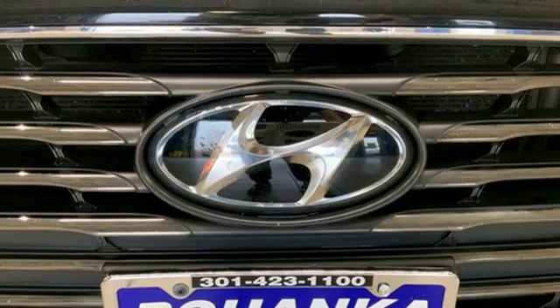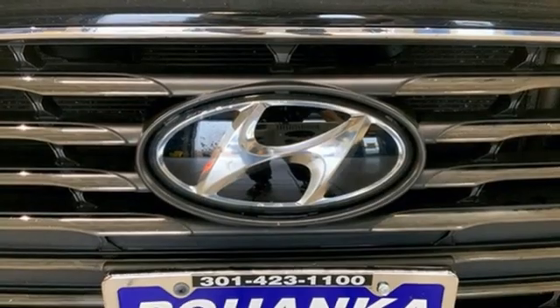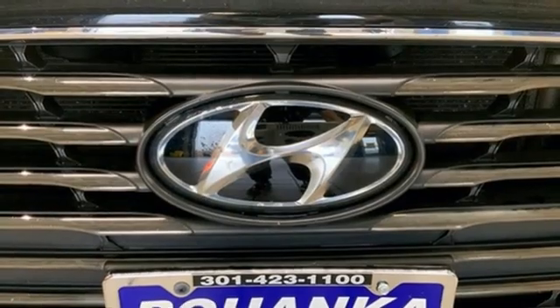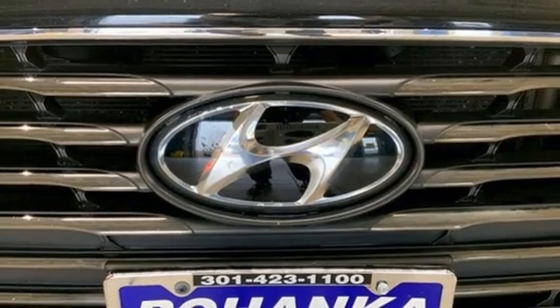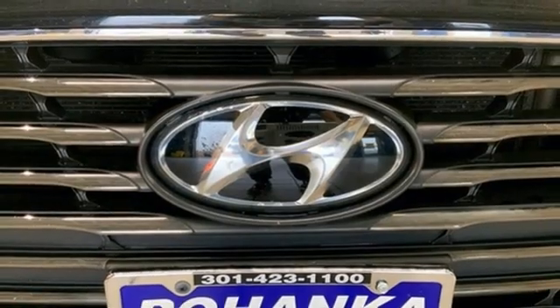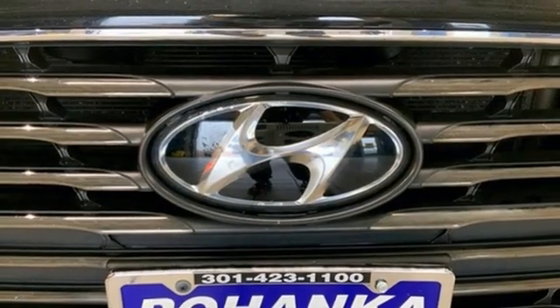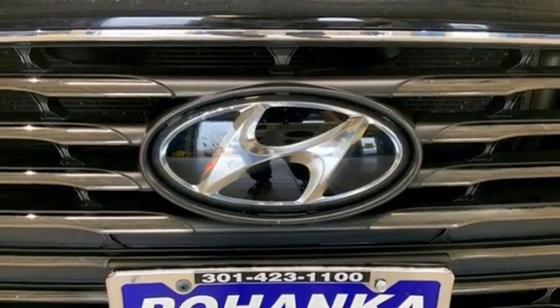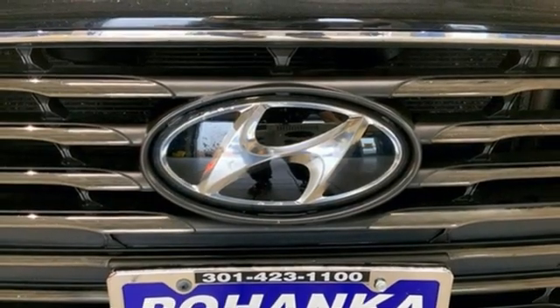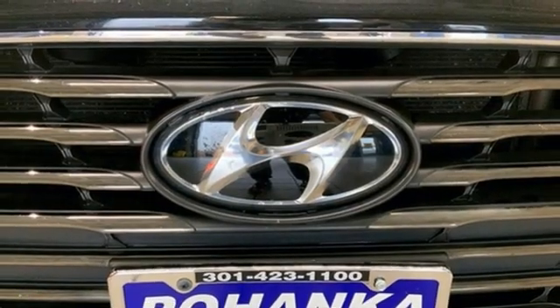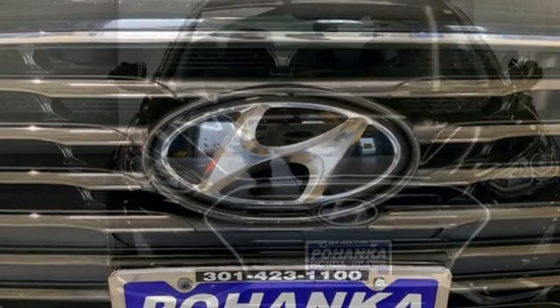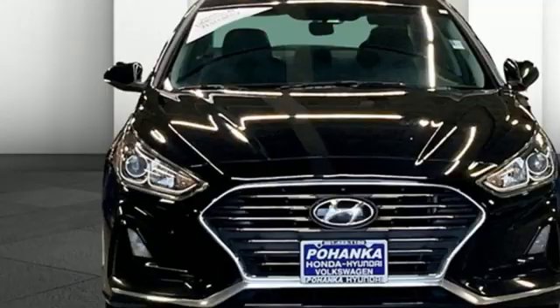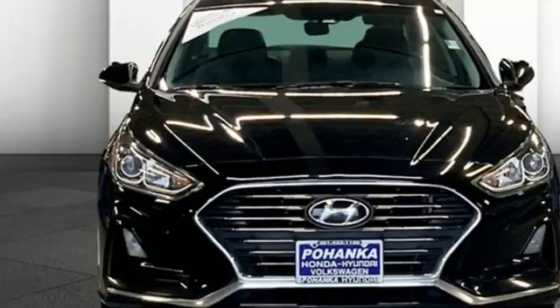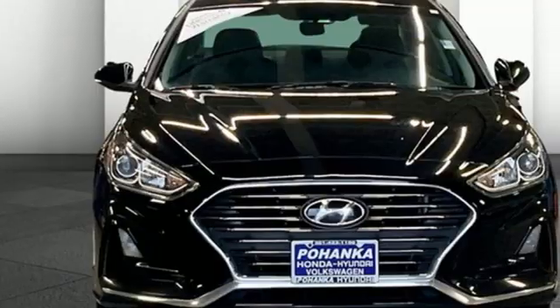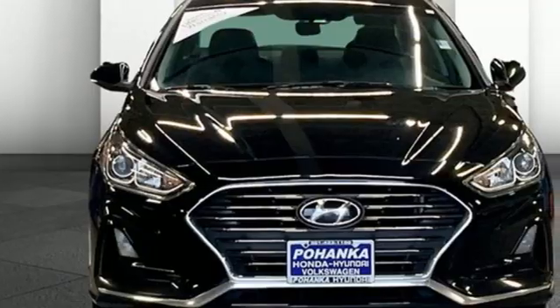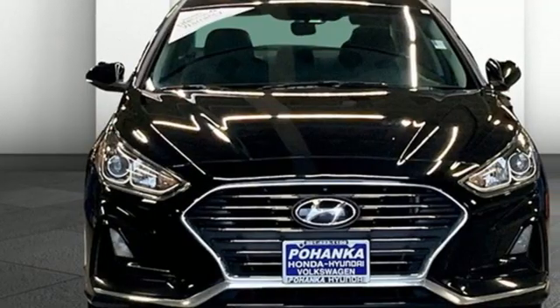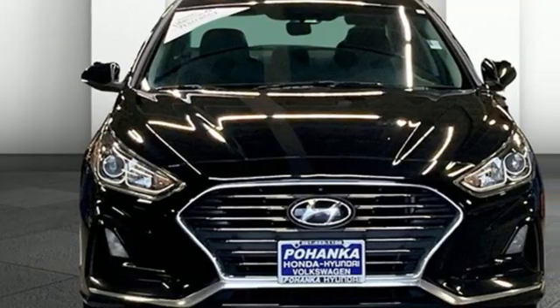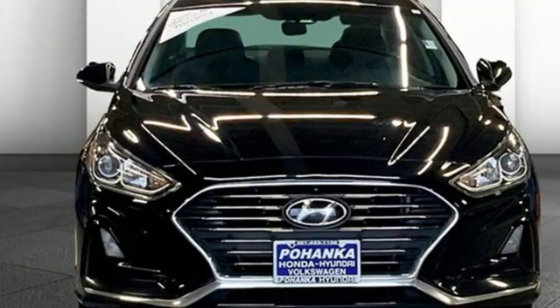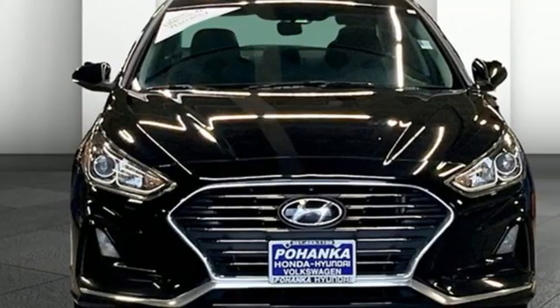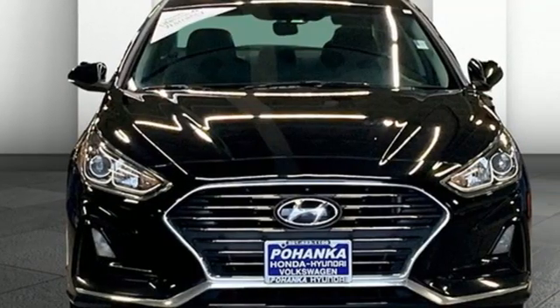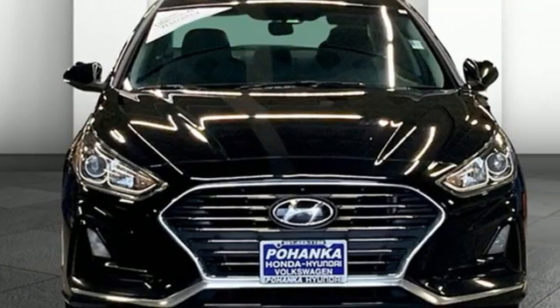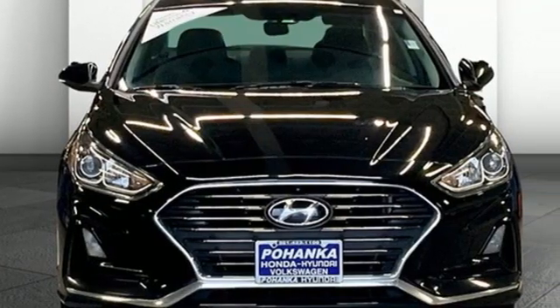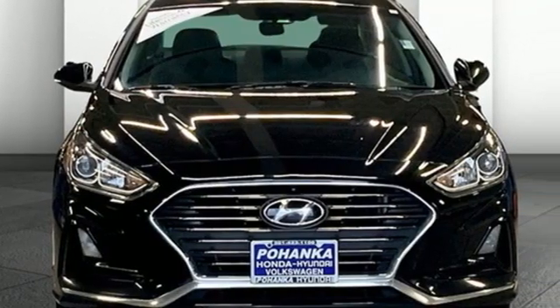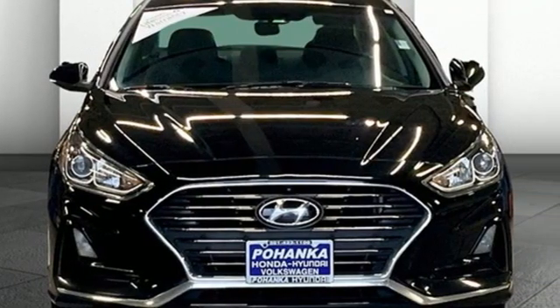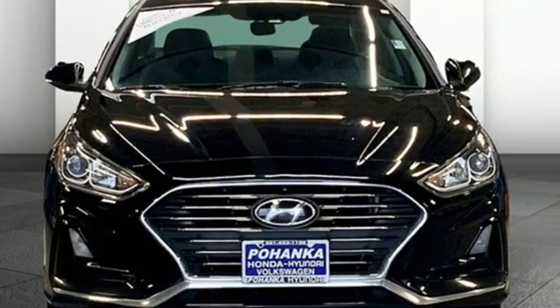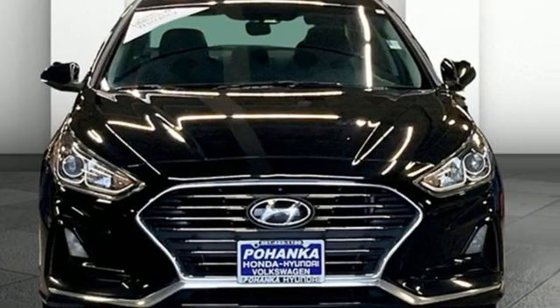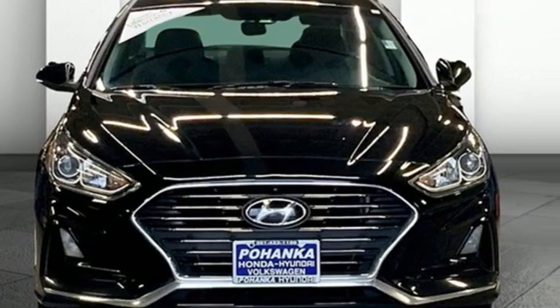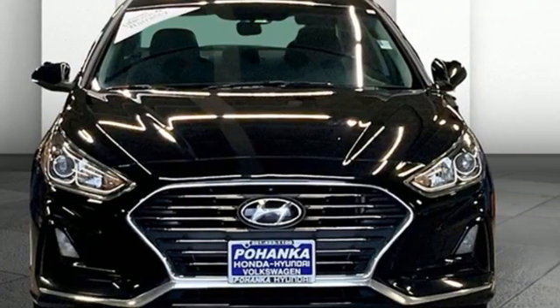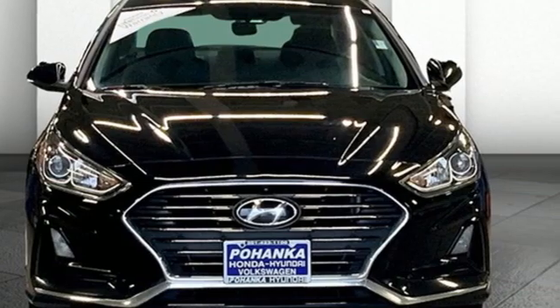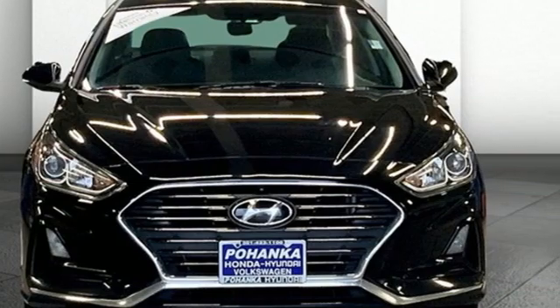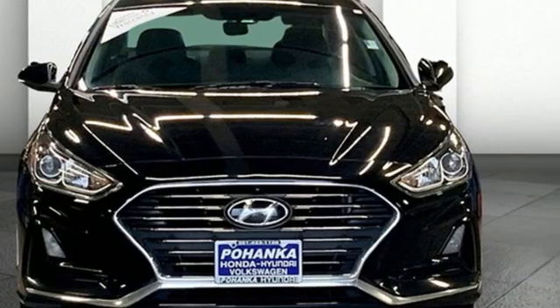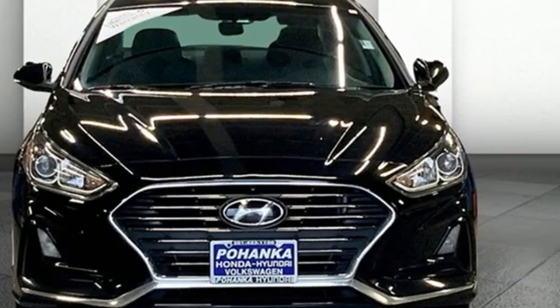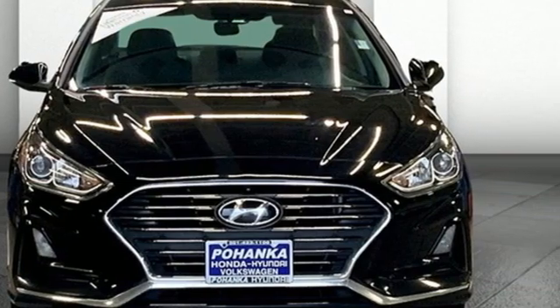Challenging convention to find a better way — it's the Hyundai way. See it for yourself when you take it for a test drive.